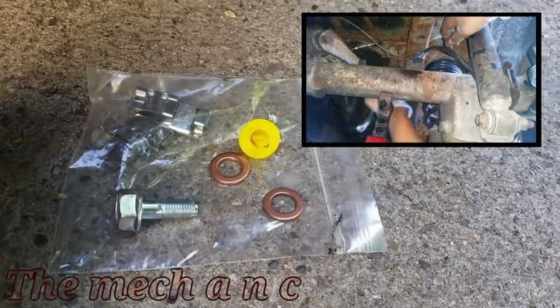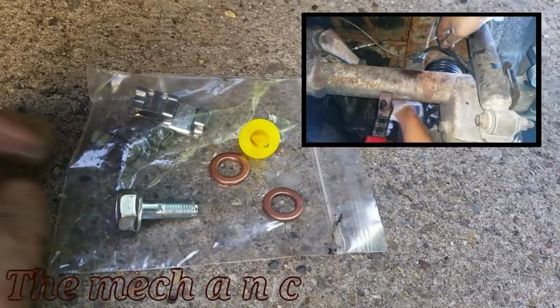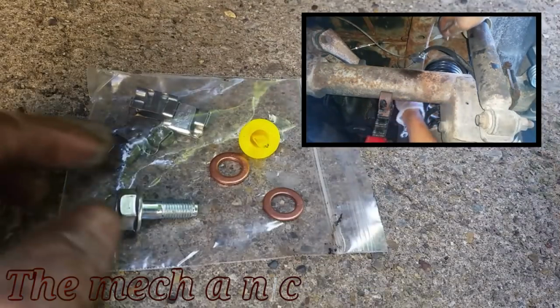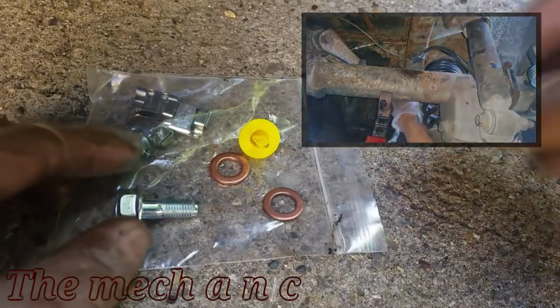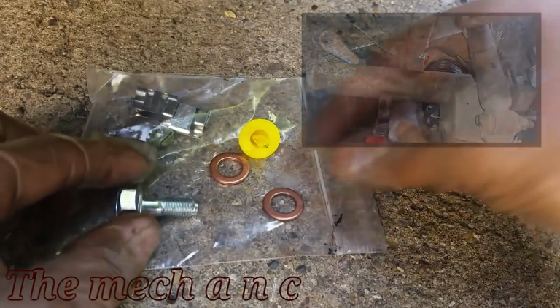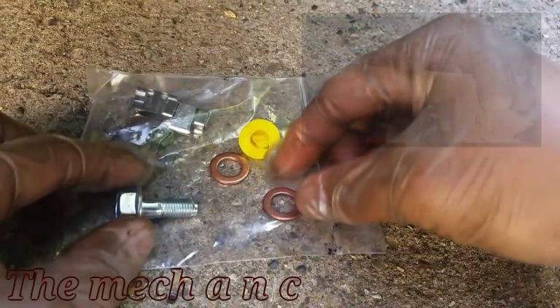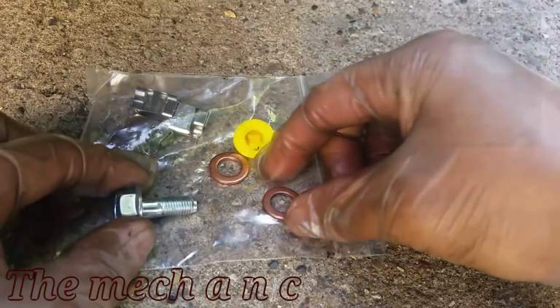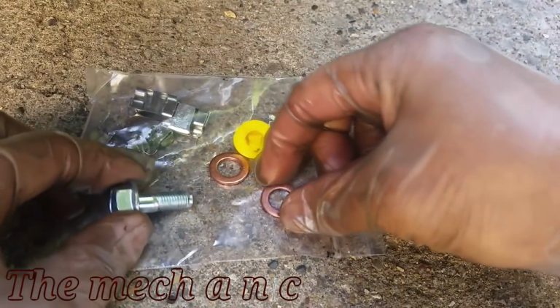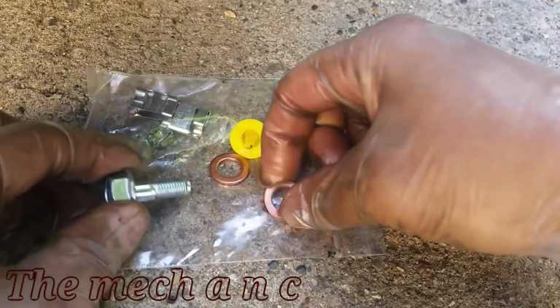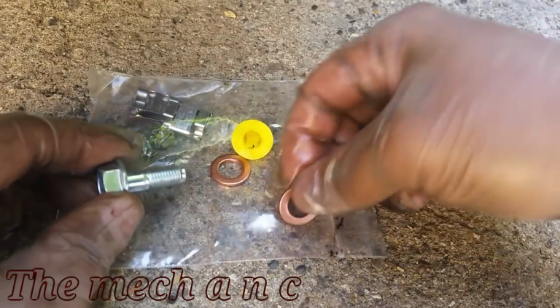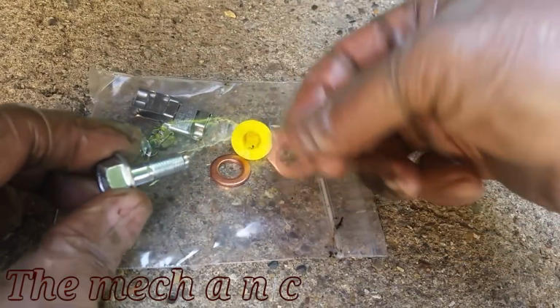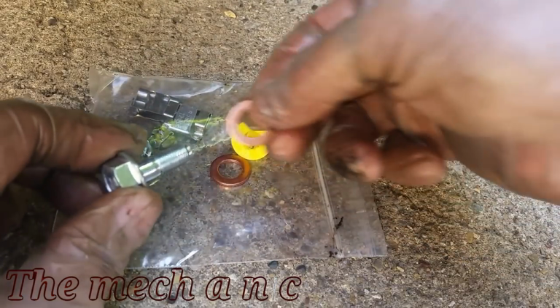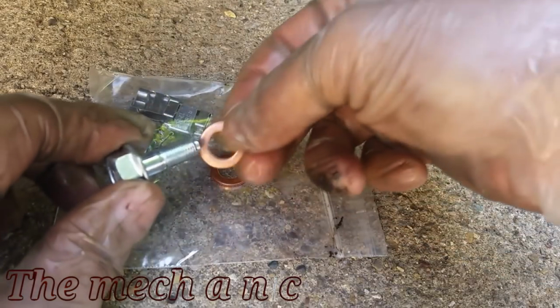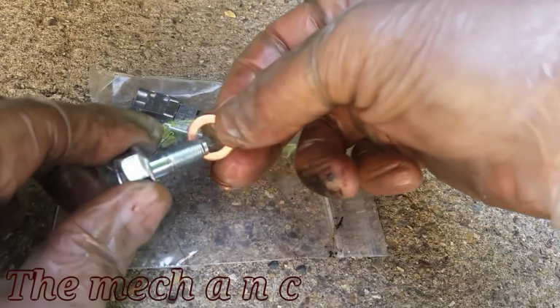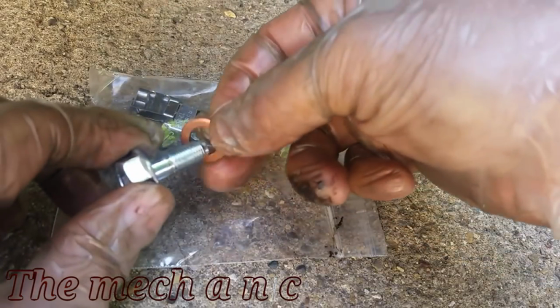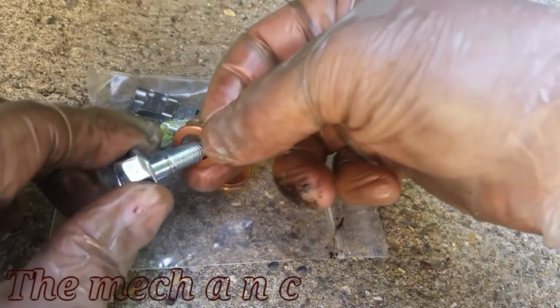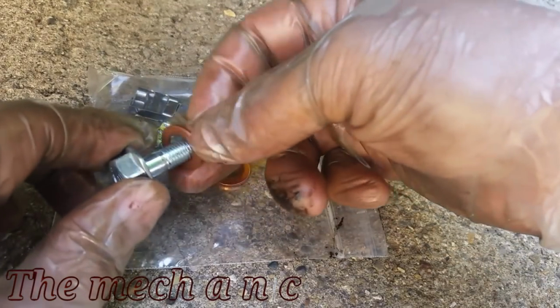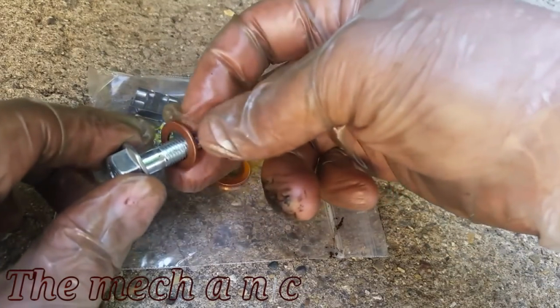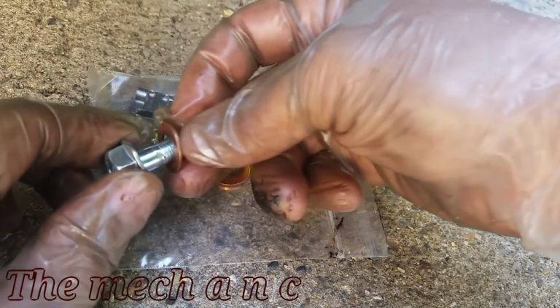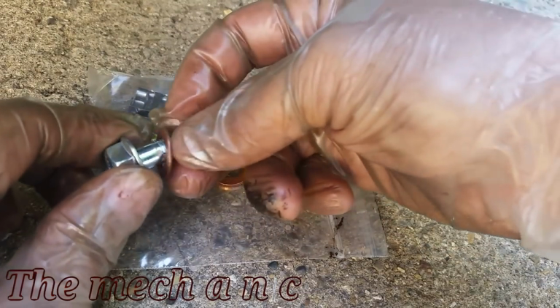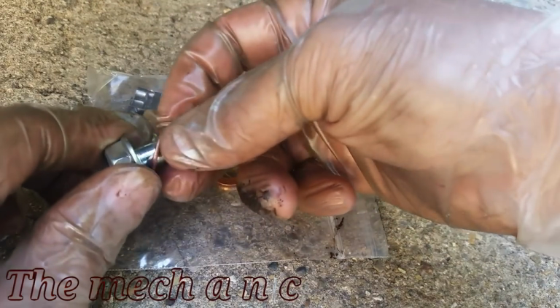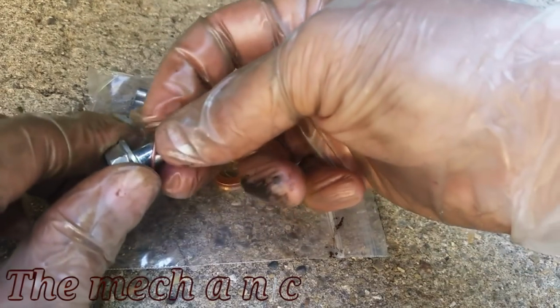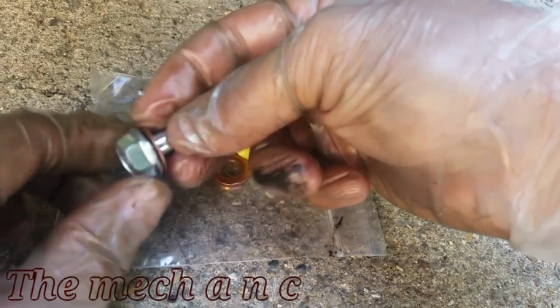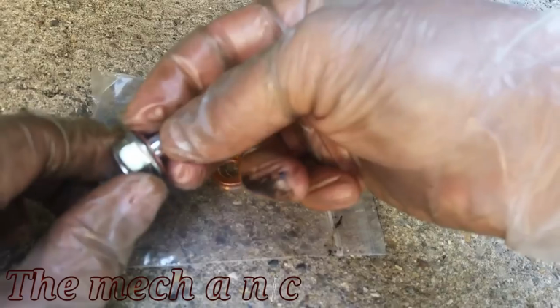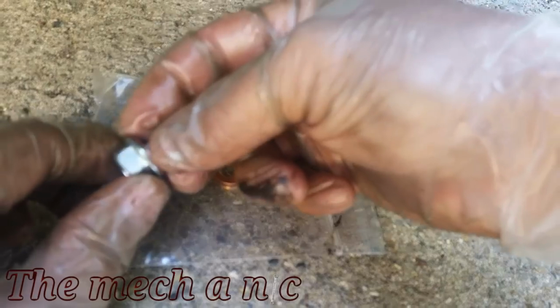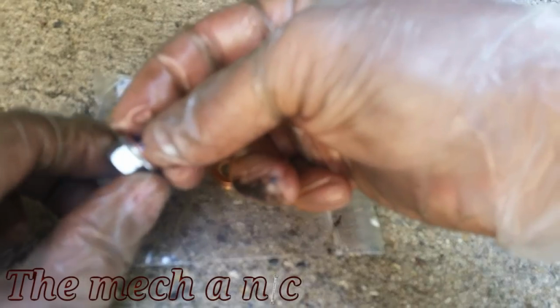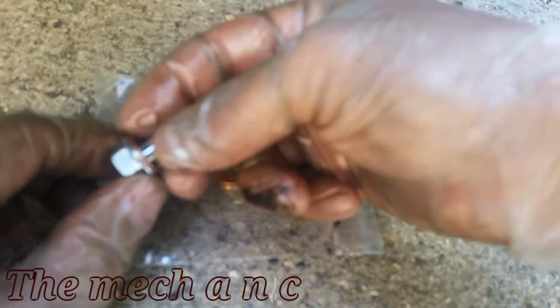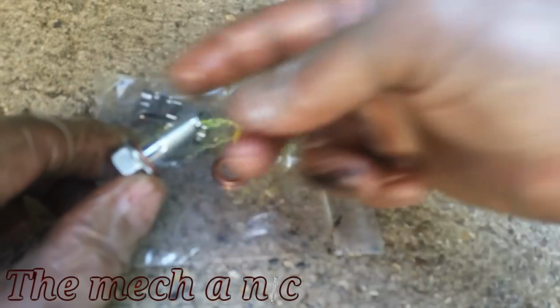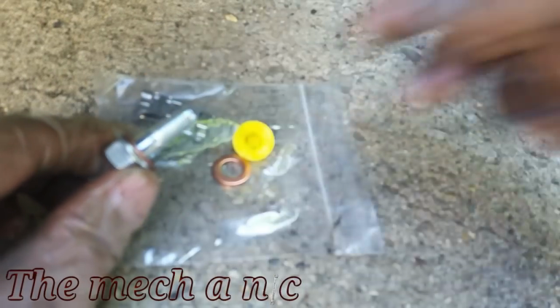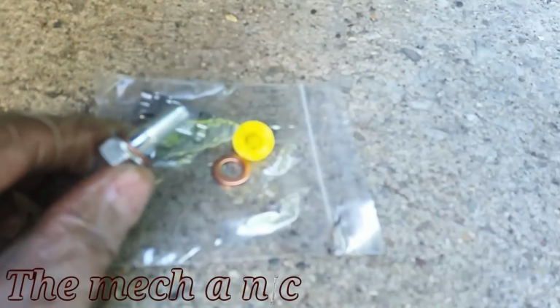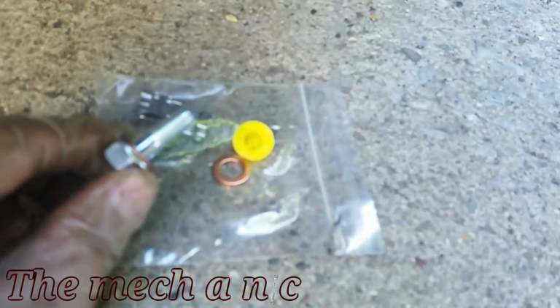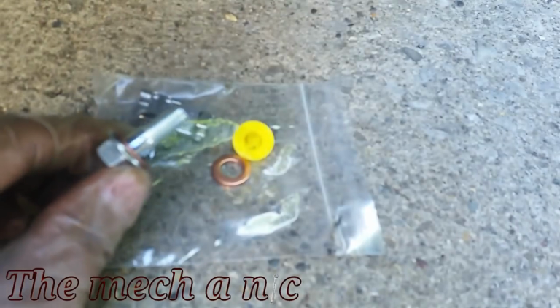Do not forget about your copper washers that go on the banjo bolt — you need one on each side of the brake line.